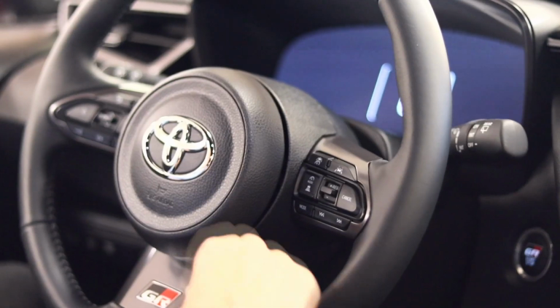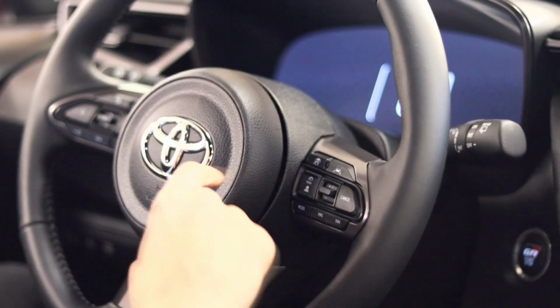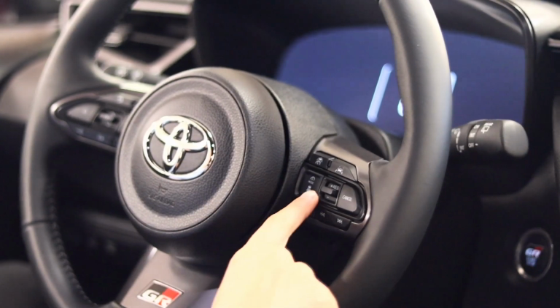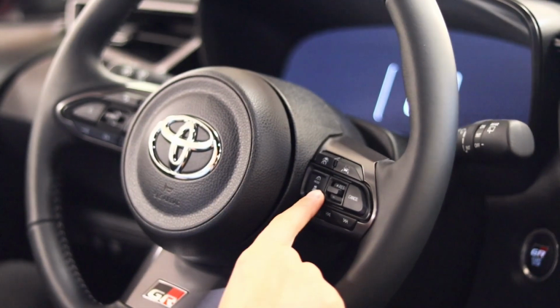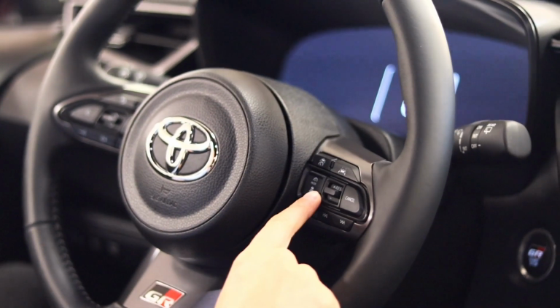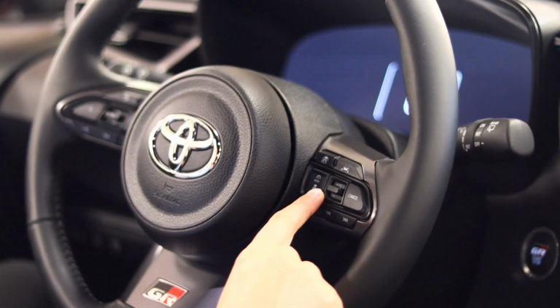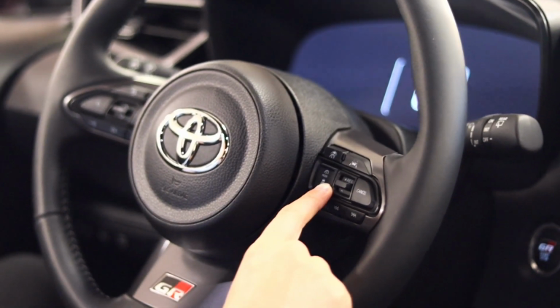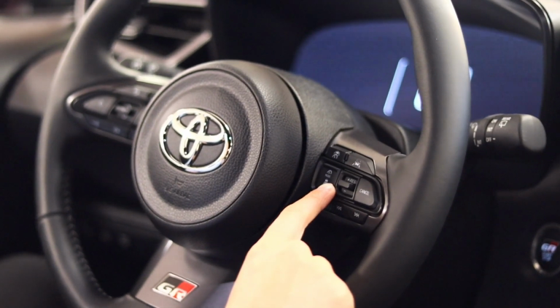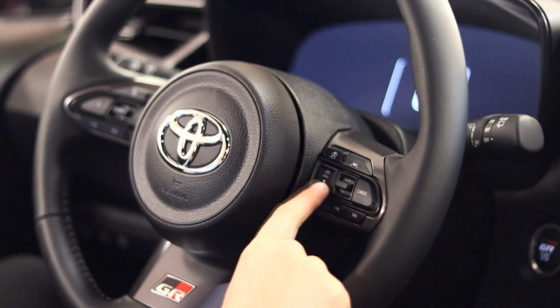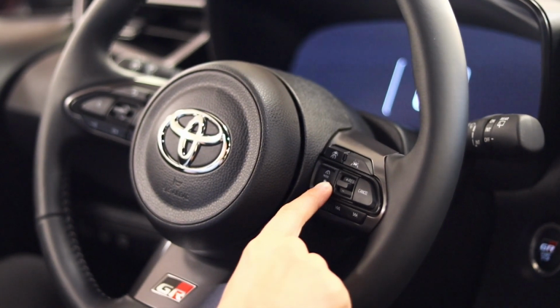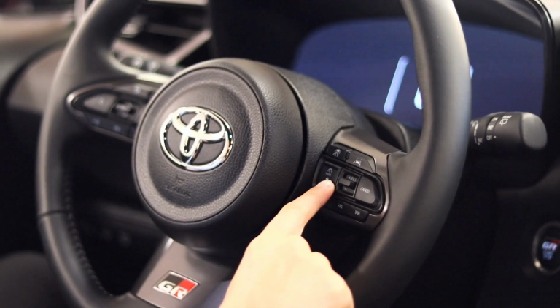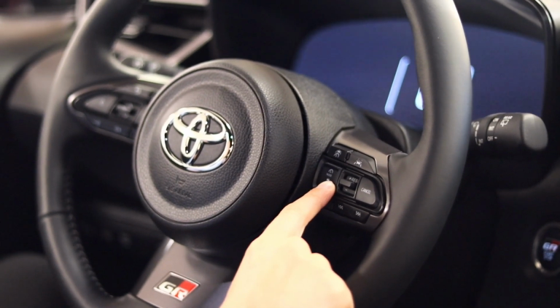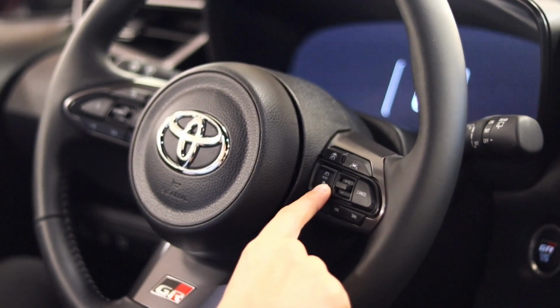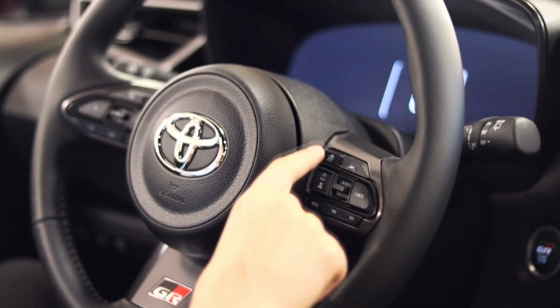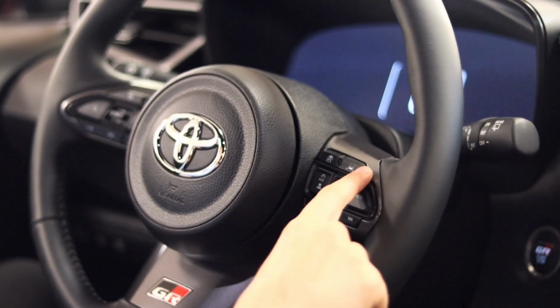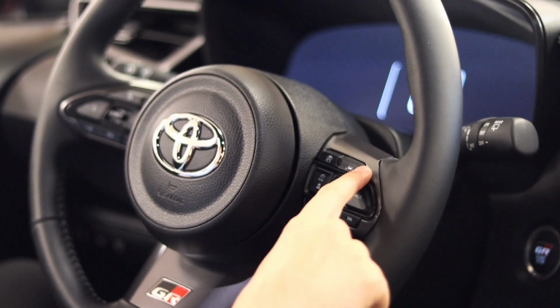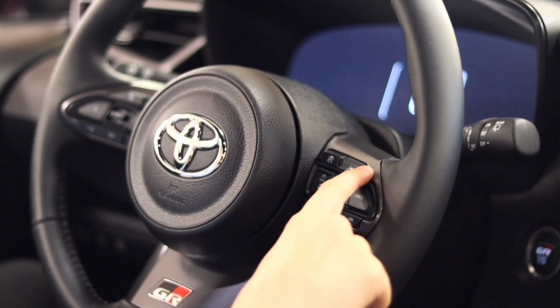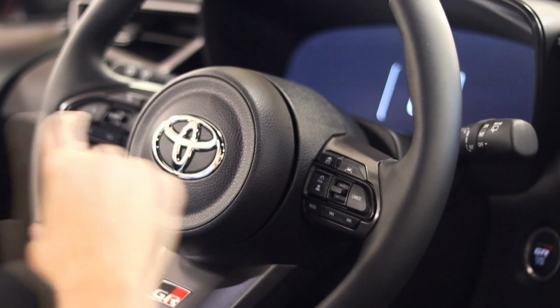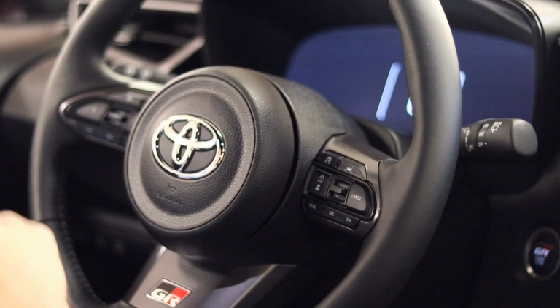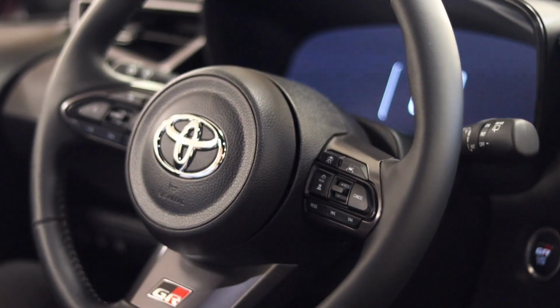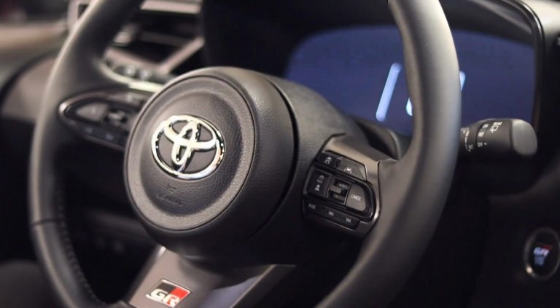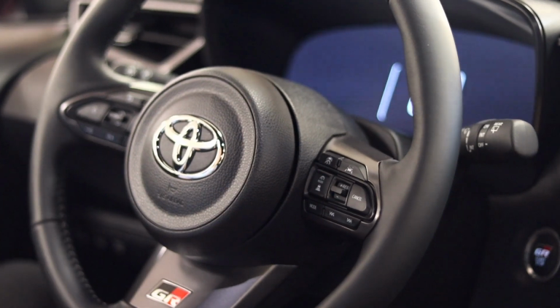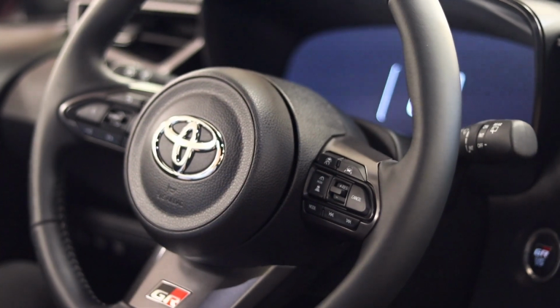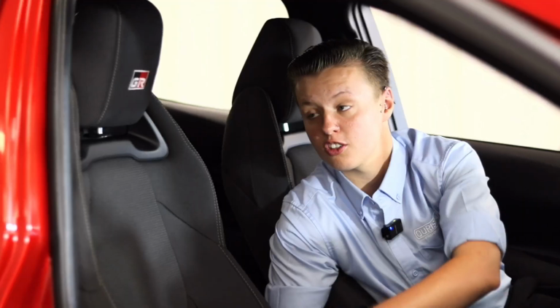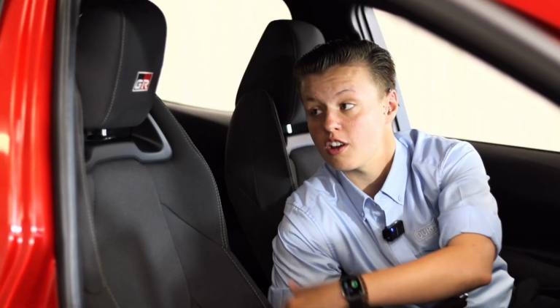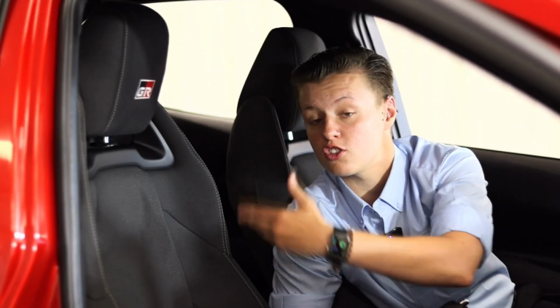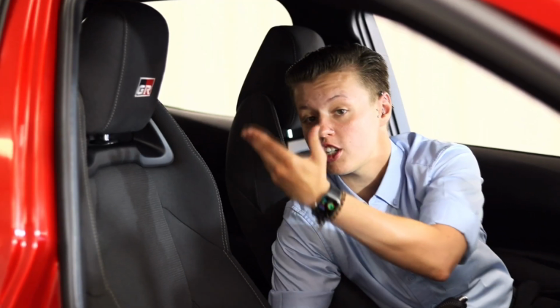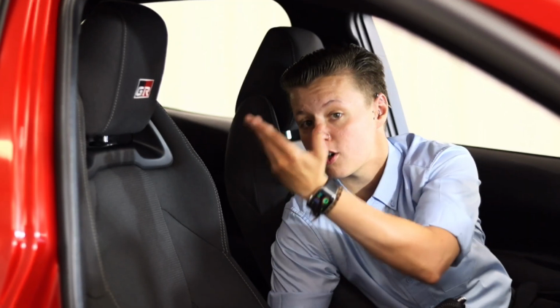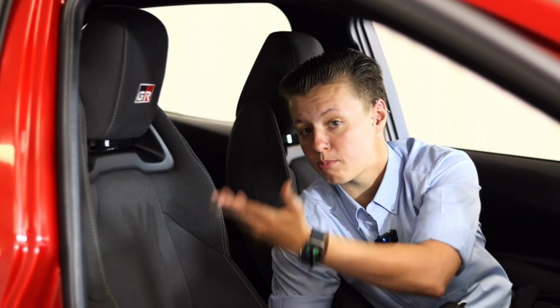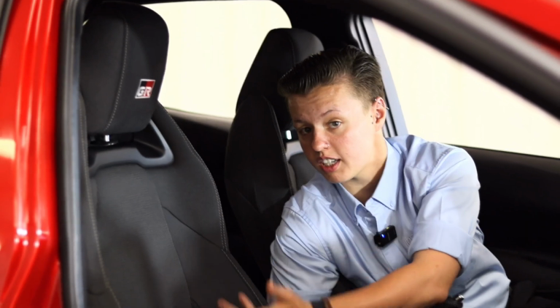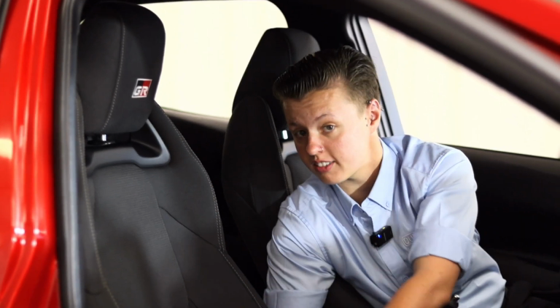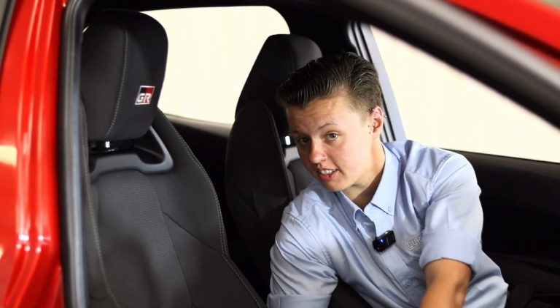You have dynamic radar cruise control and lane keep assist. You have GR bucket seats.